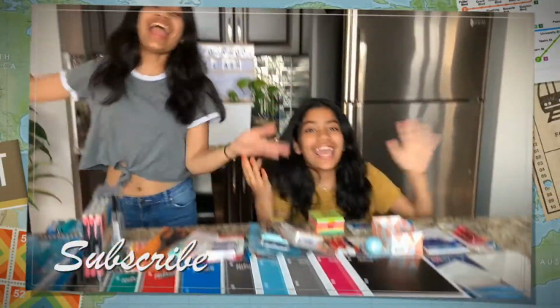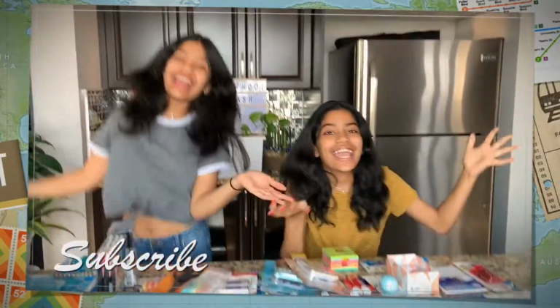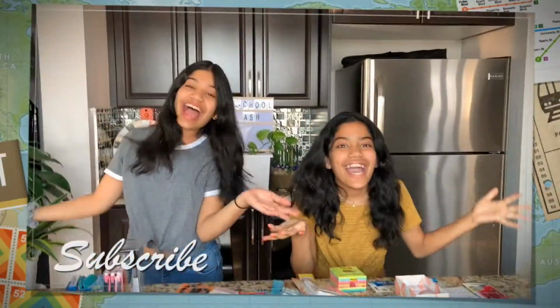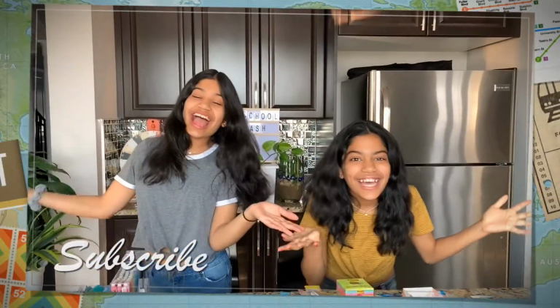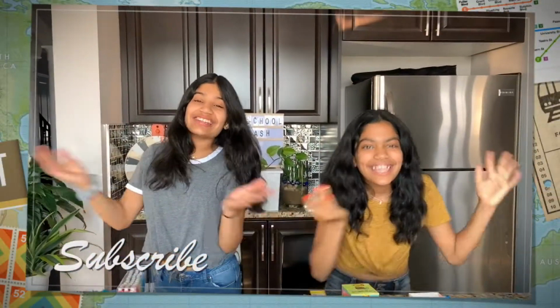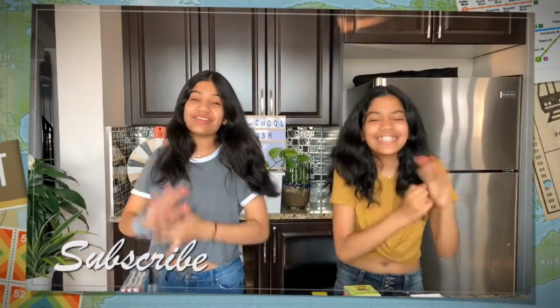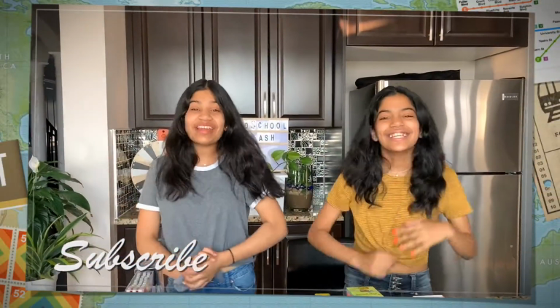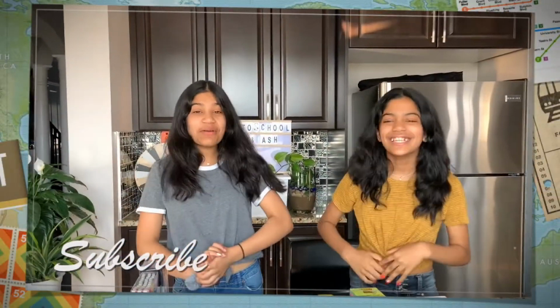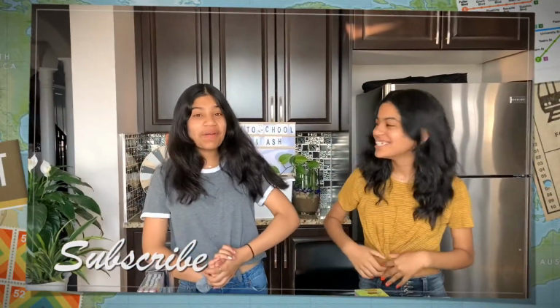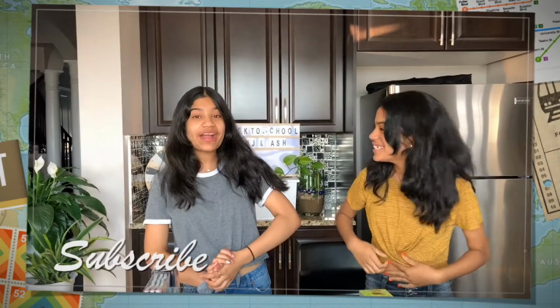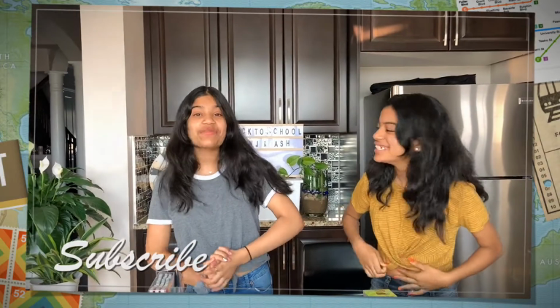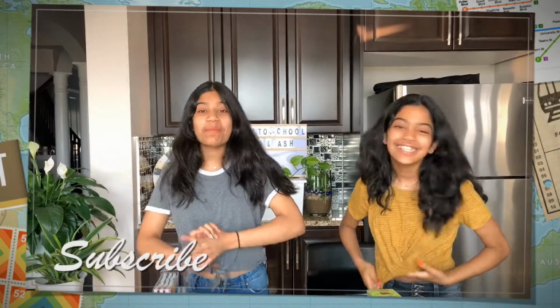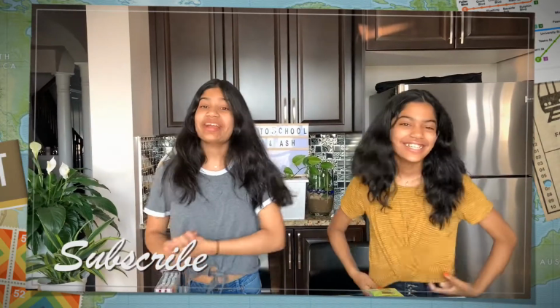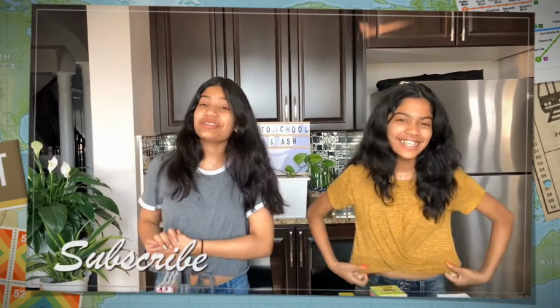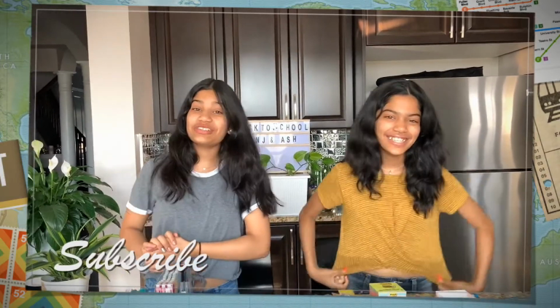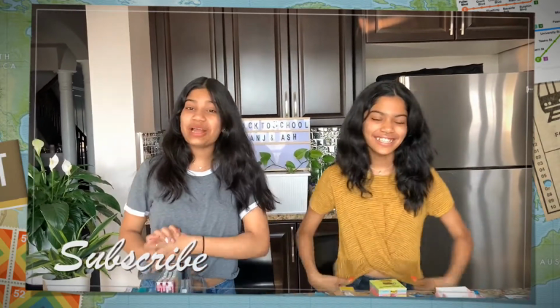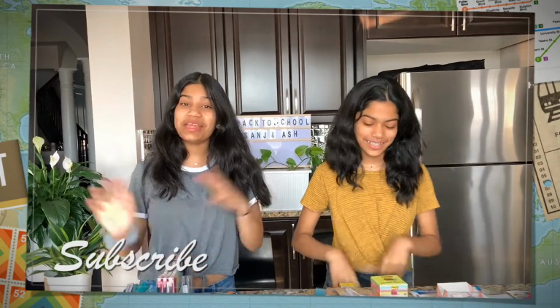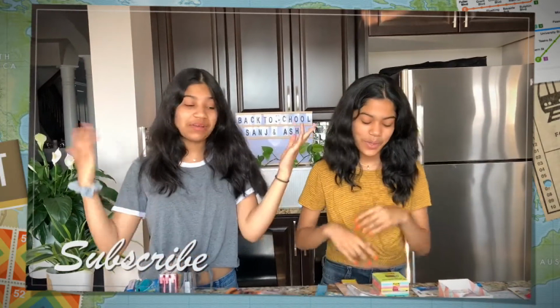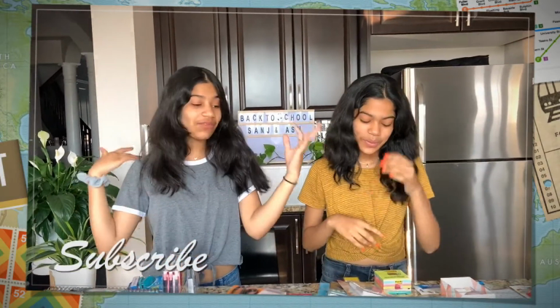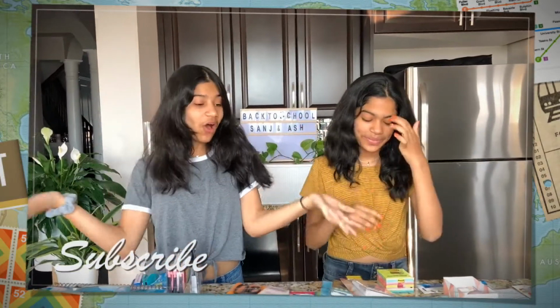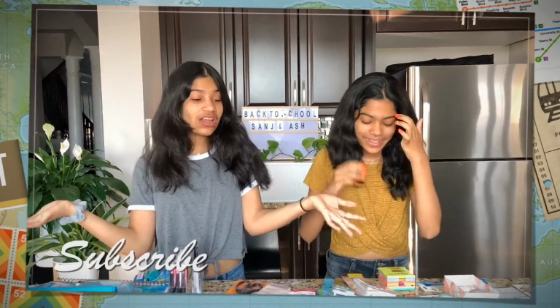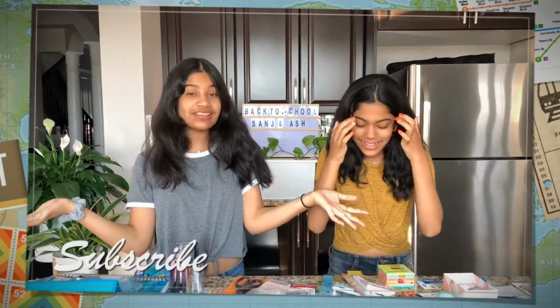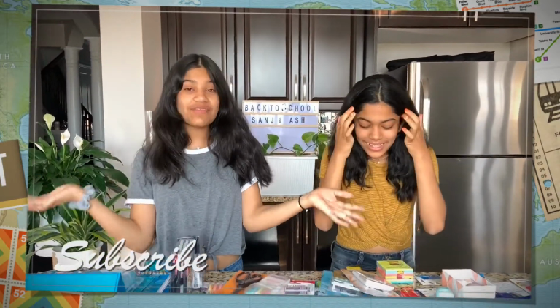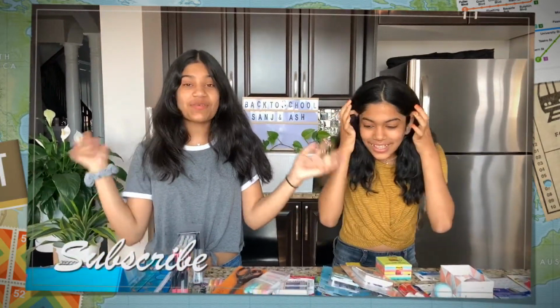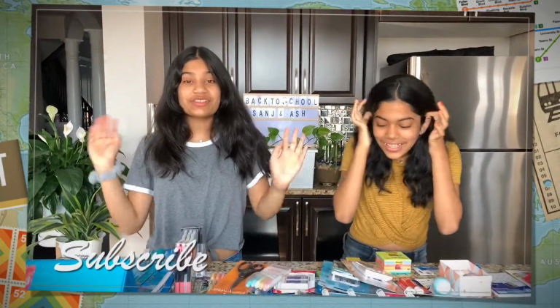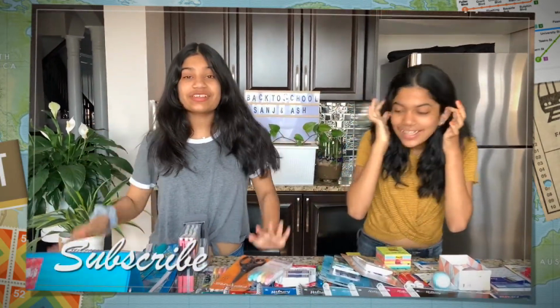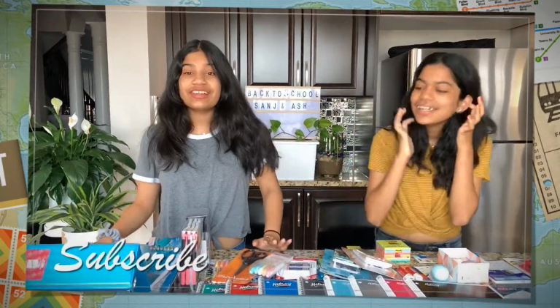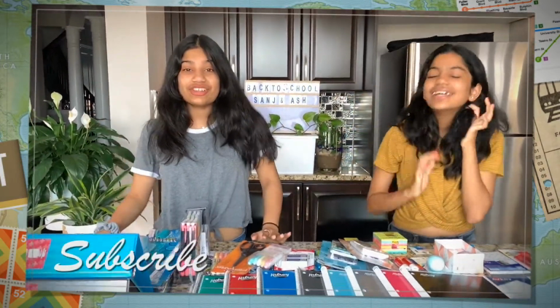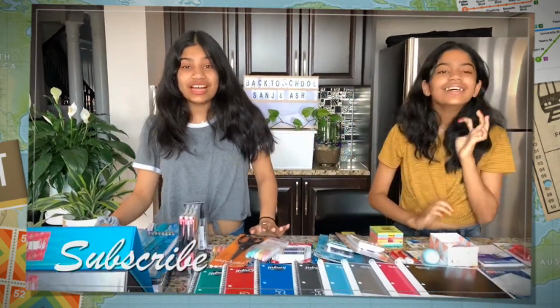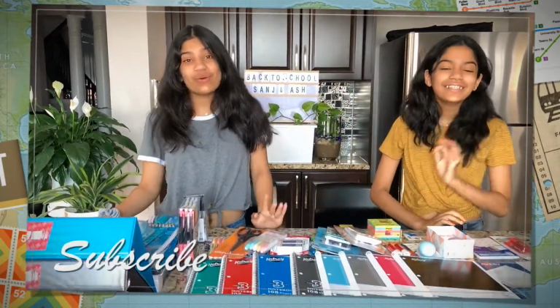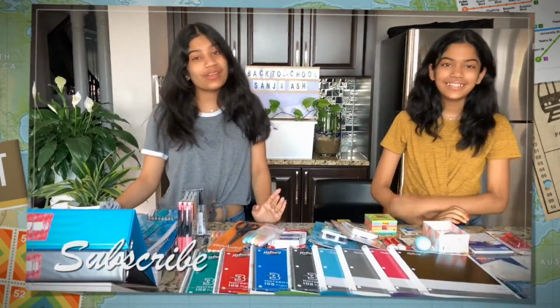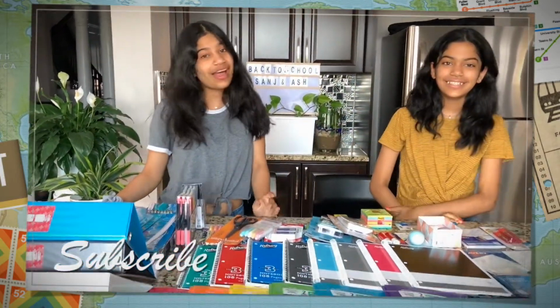Hey guys, right now we're back from back to school shopping and we've got all our stuff and we're so excited to show you guys what we got.